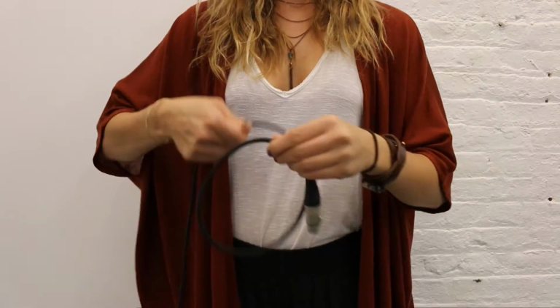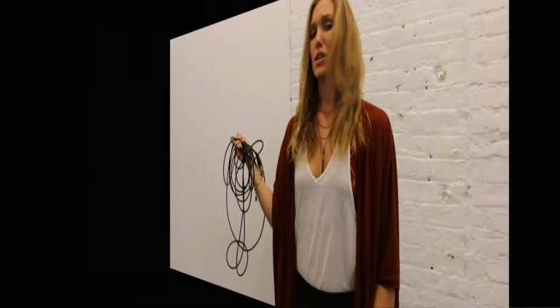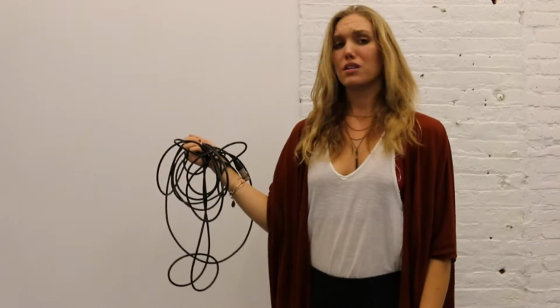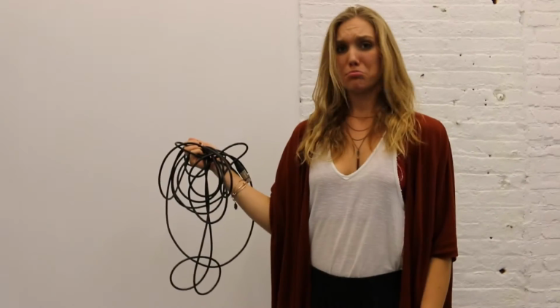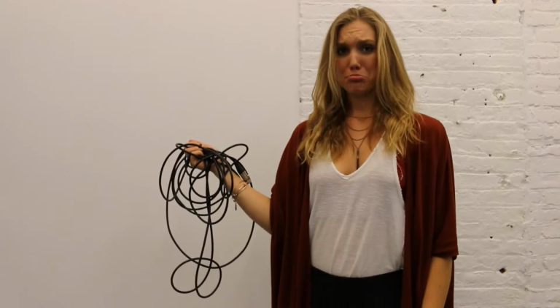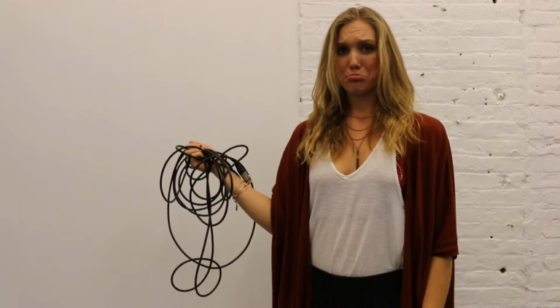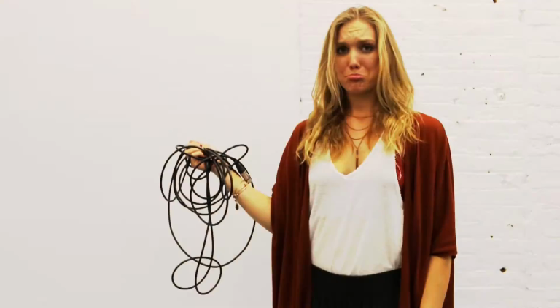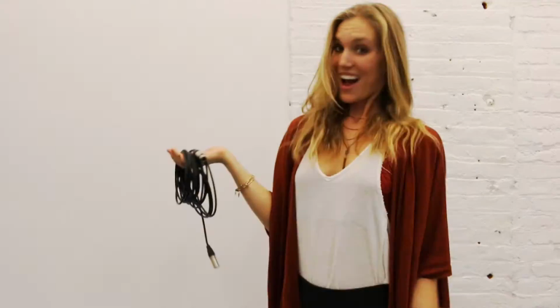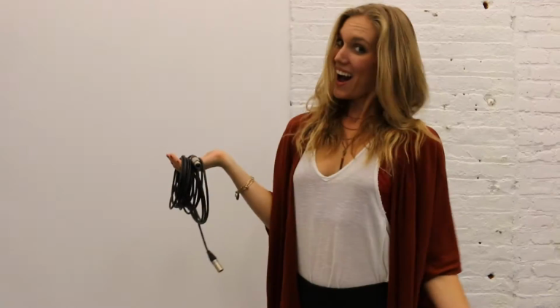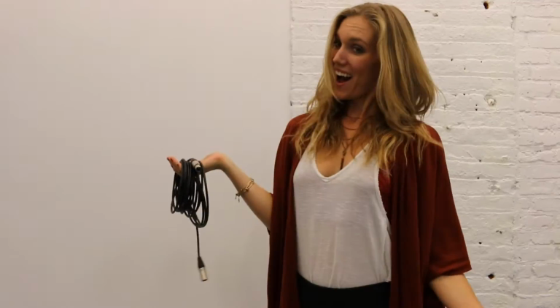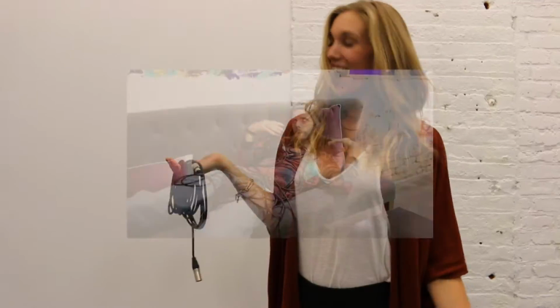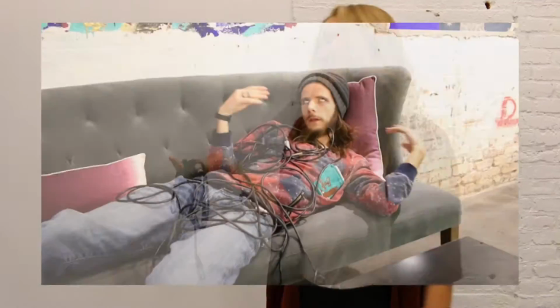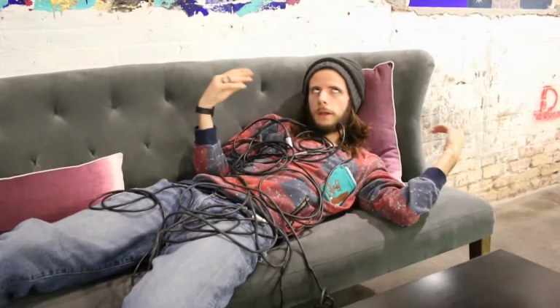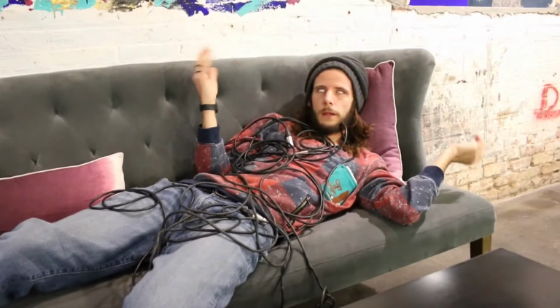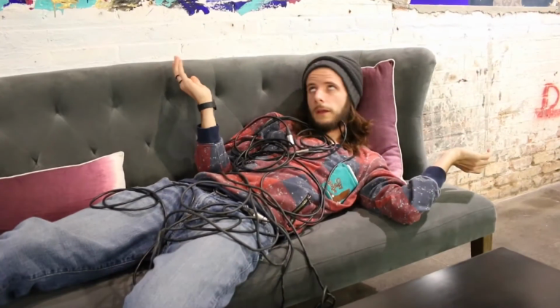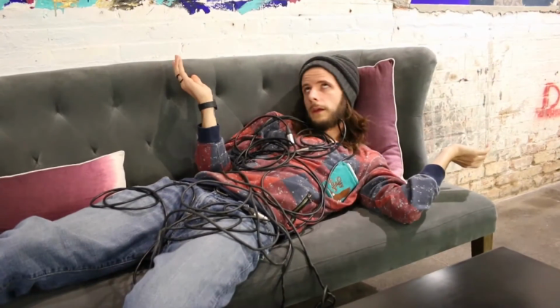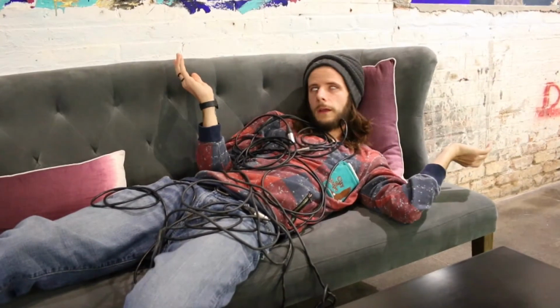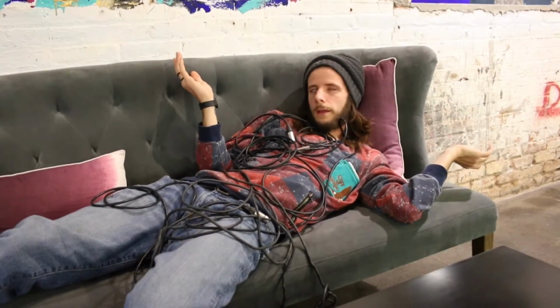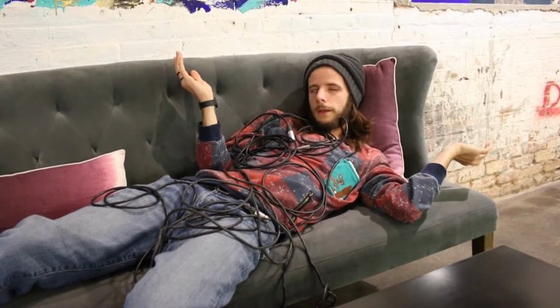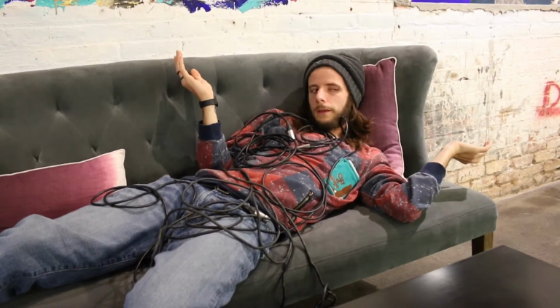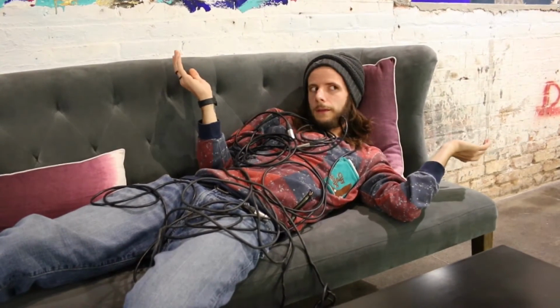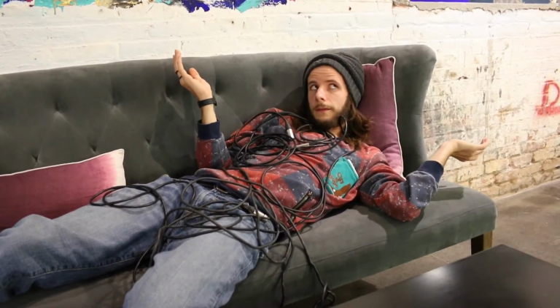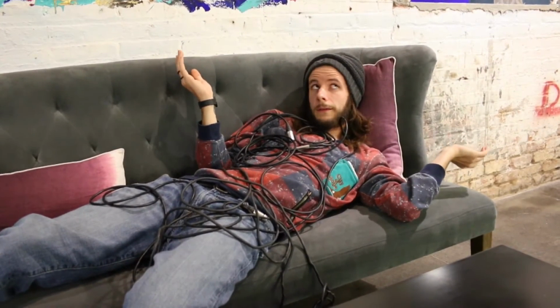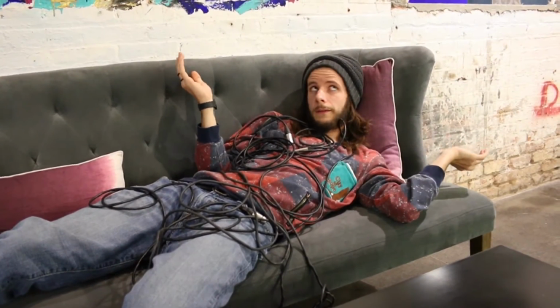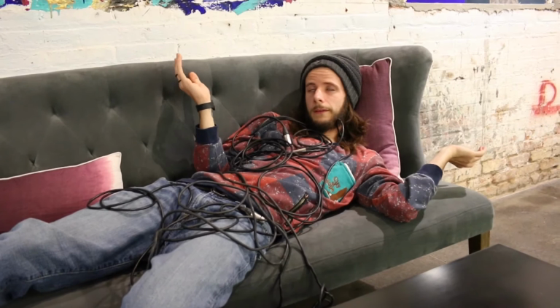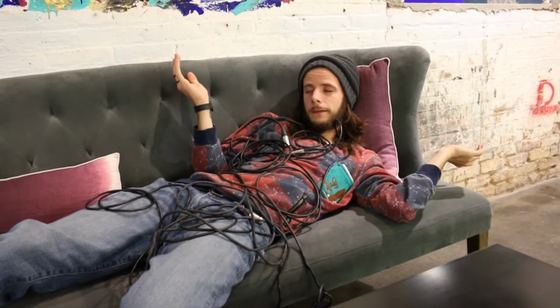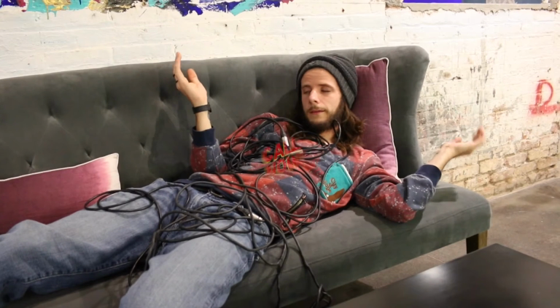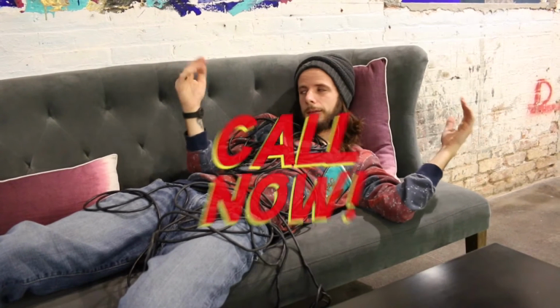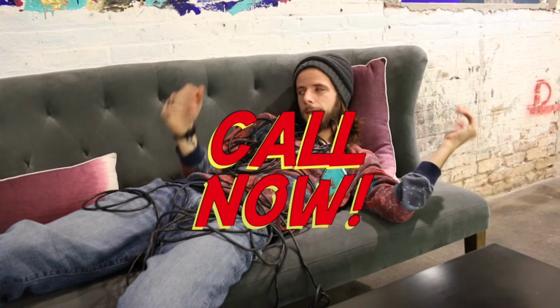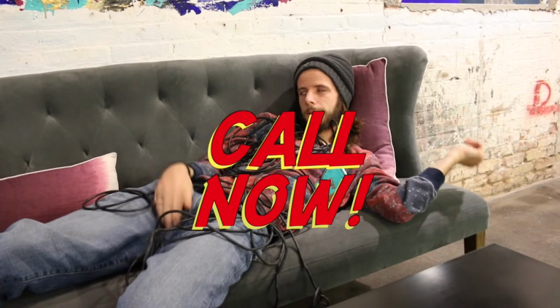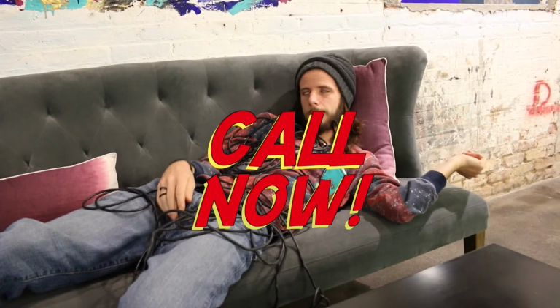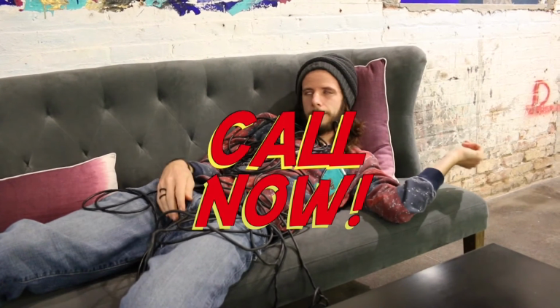It's completely affordable. All you have to do is not be lazy. So call now.